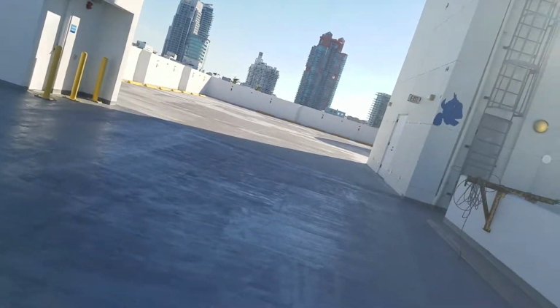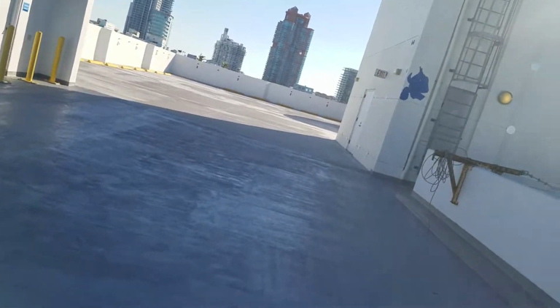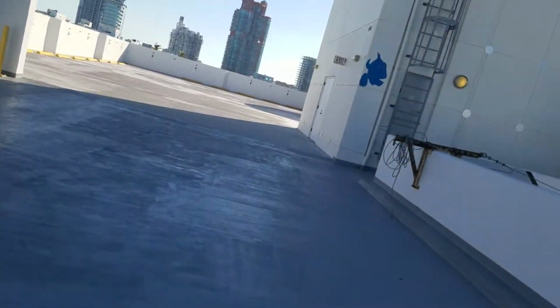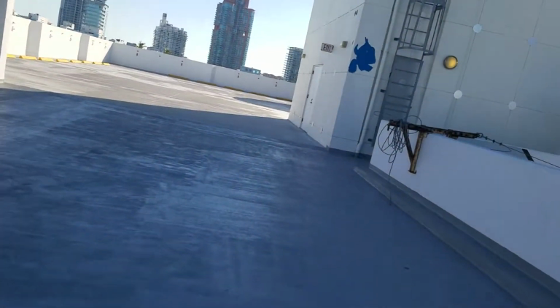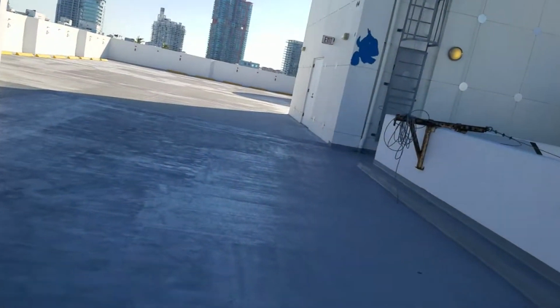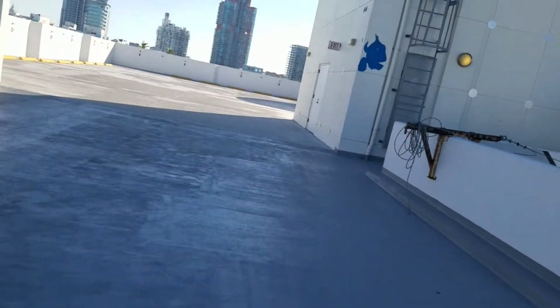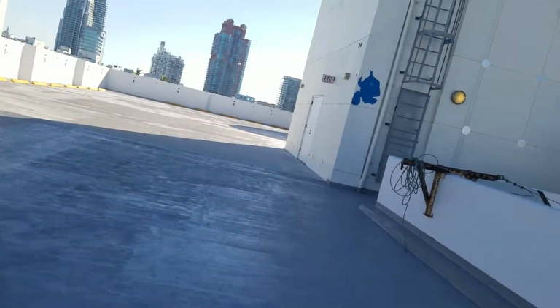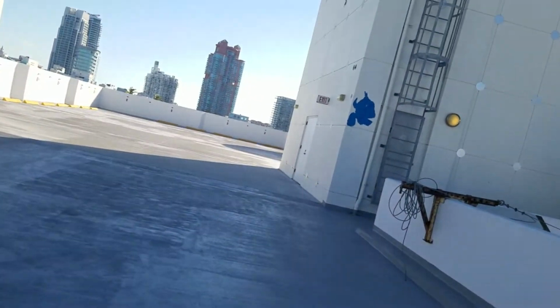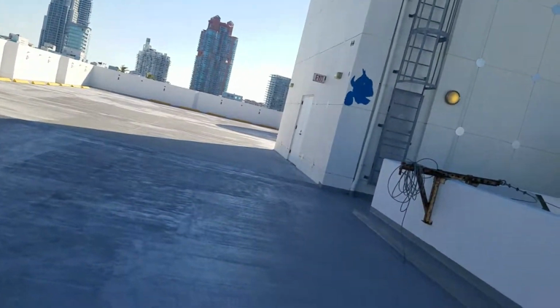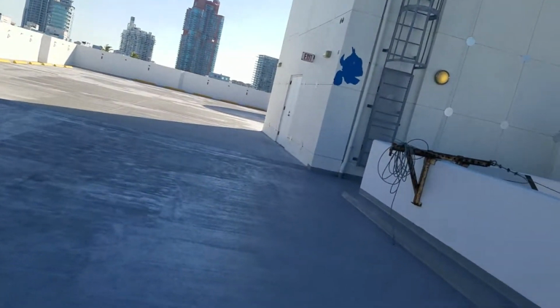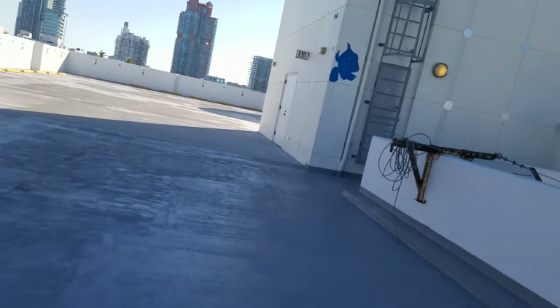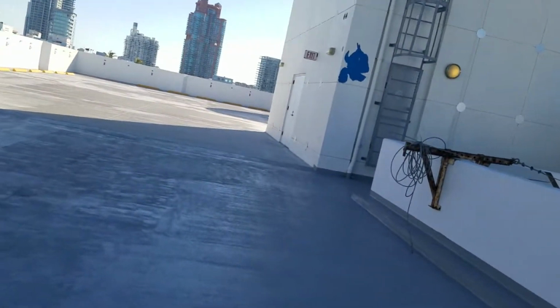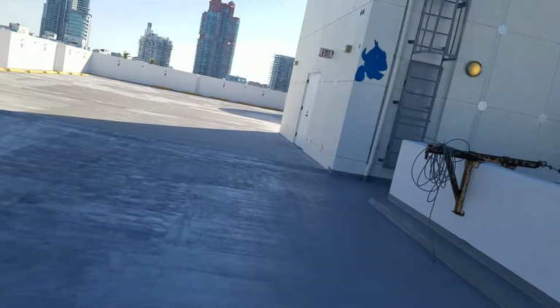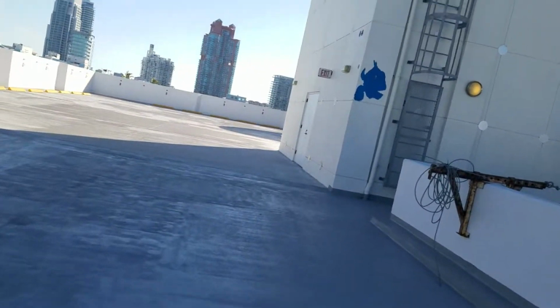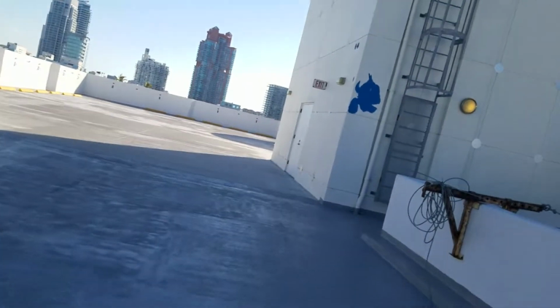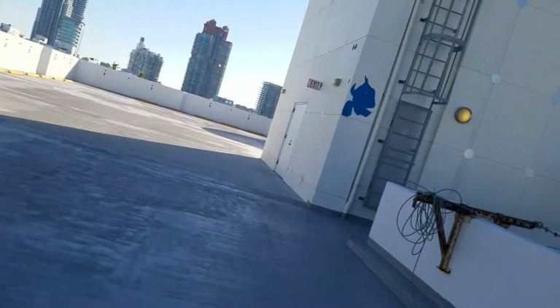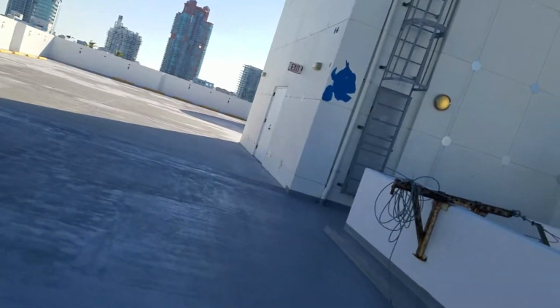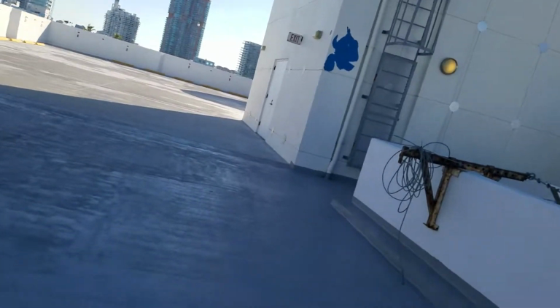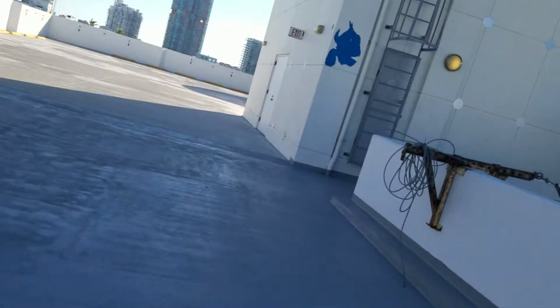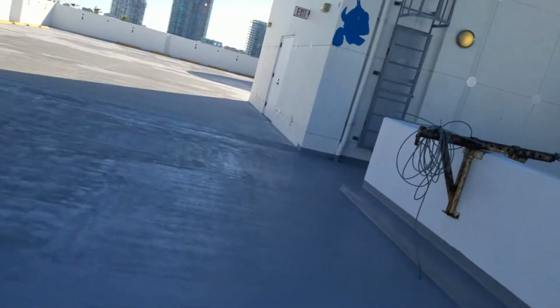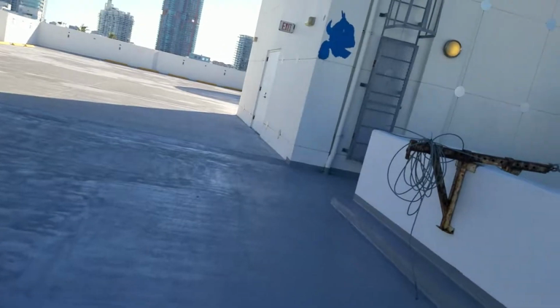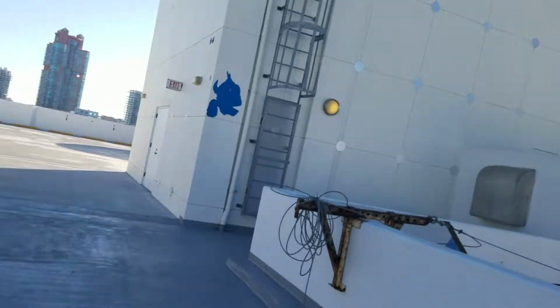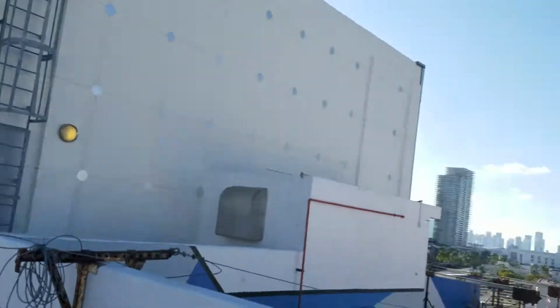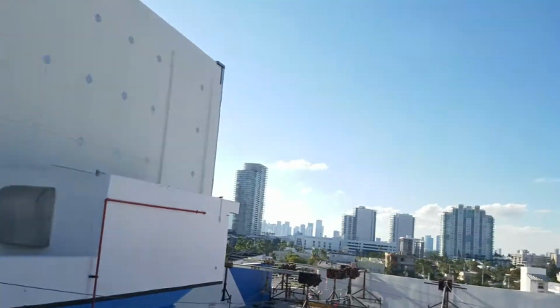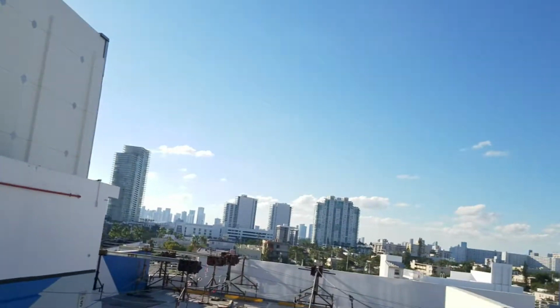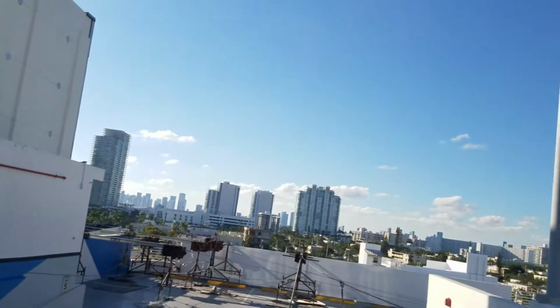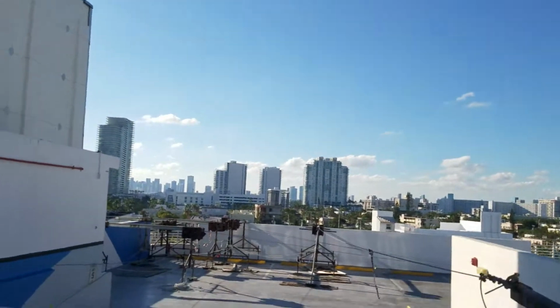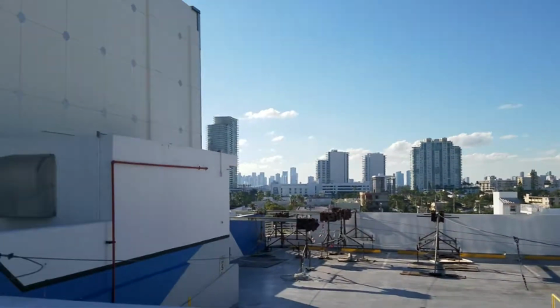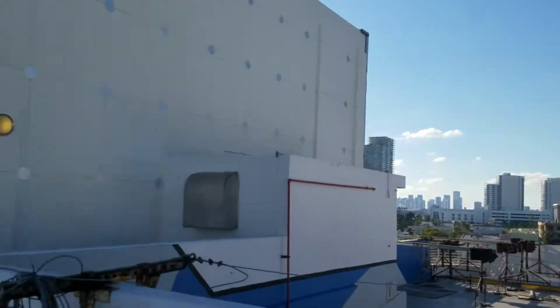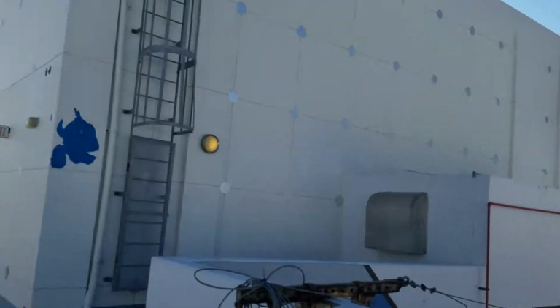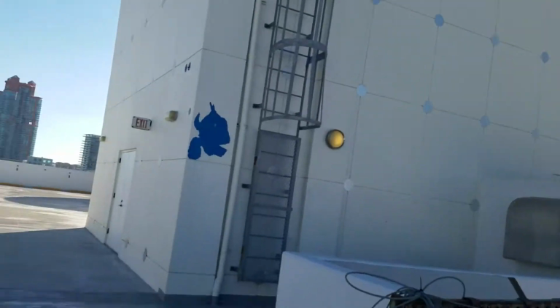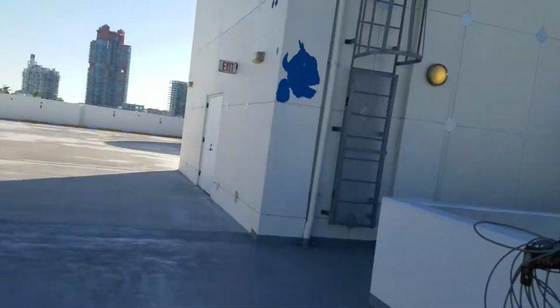This is so cool. I love this view so much.